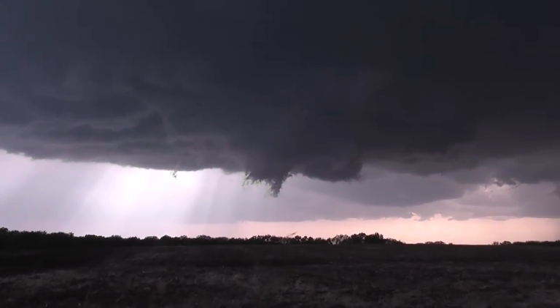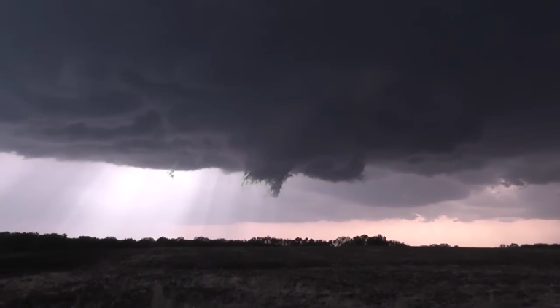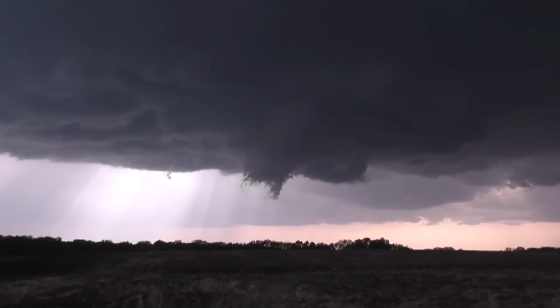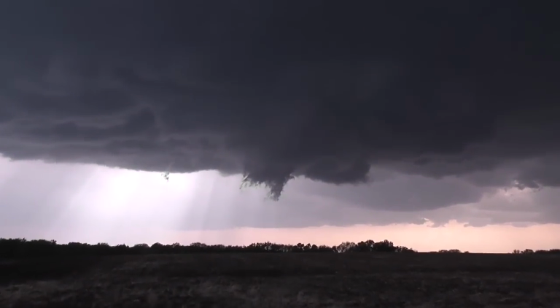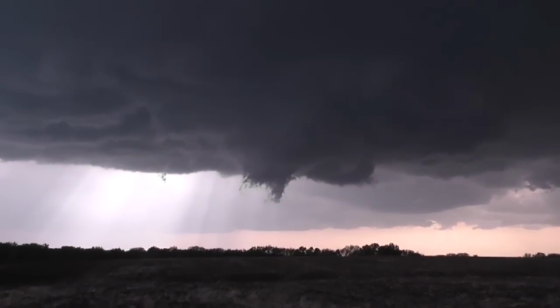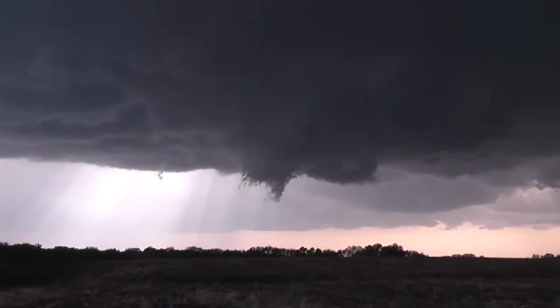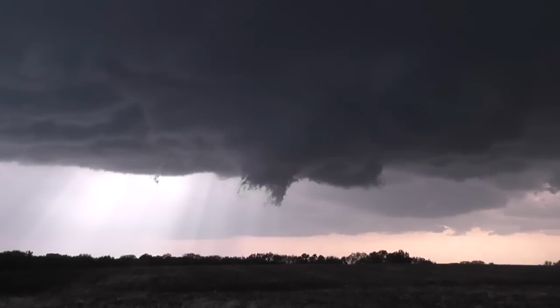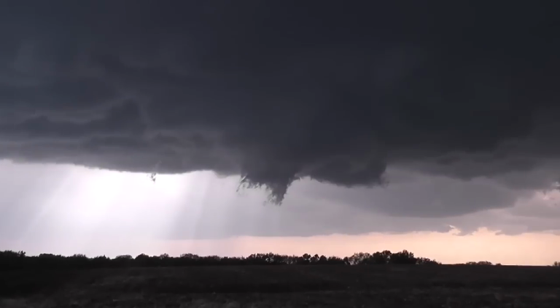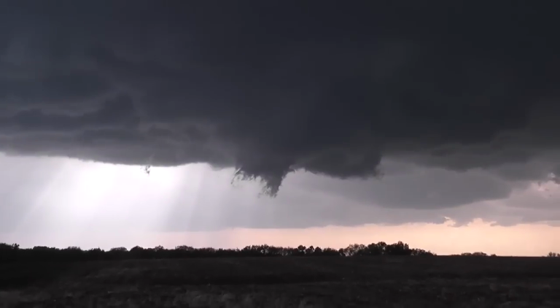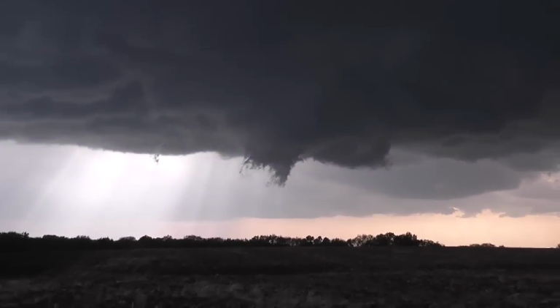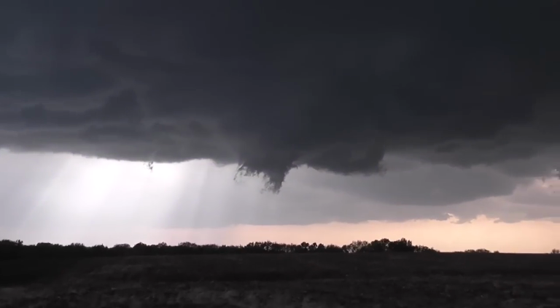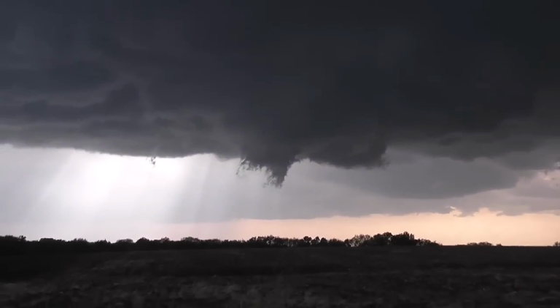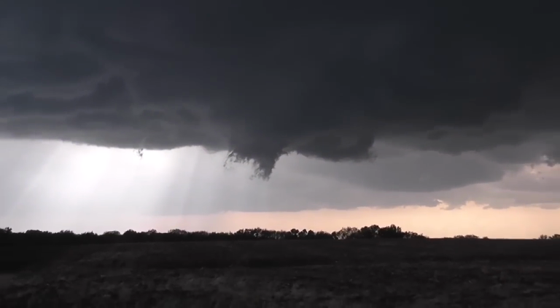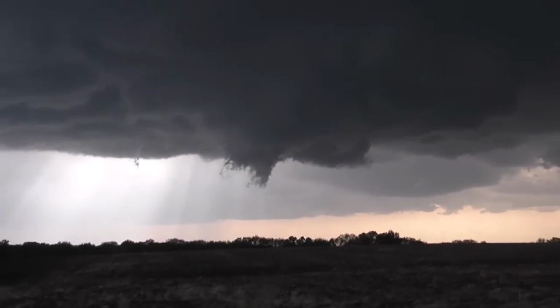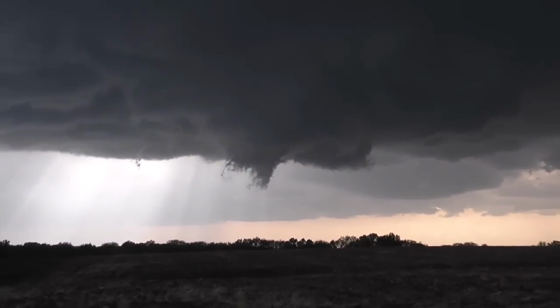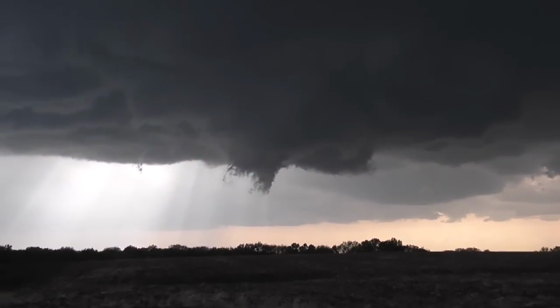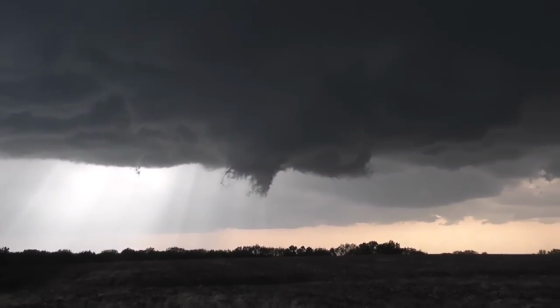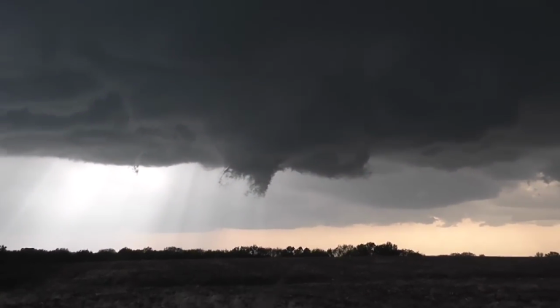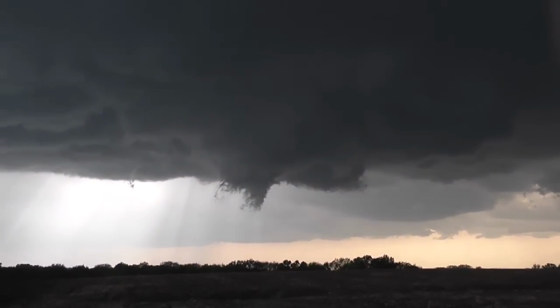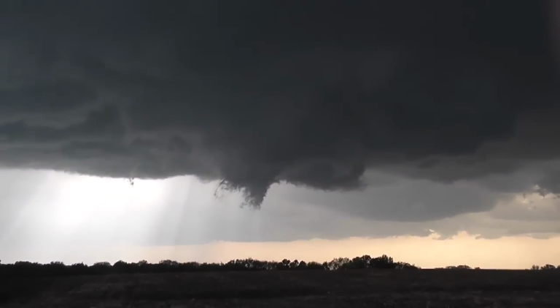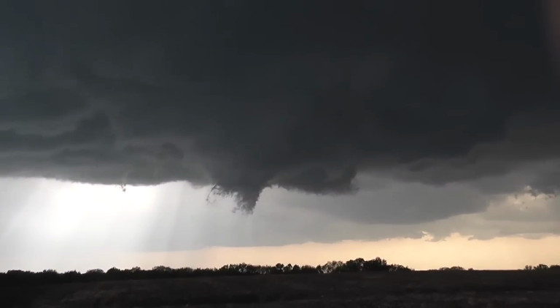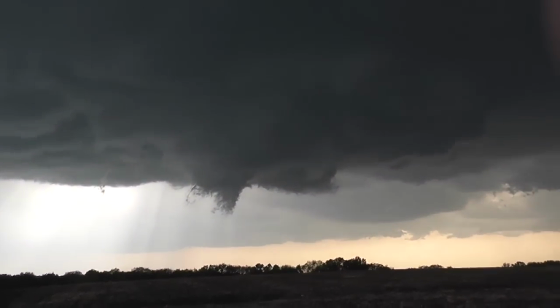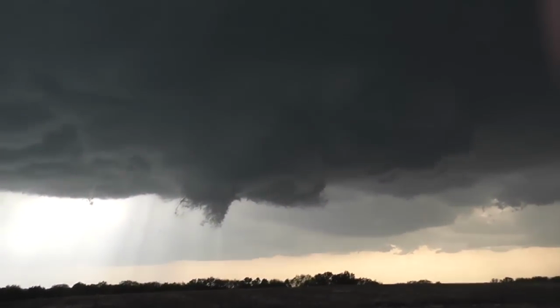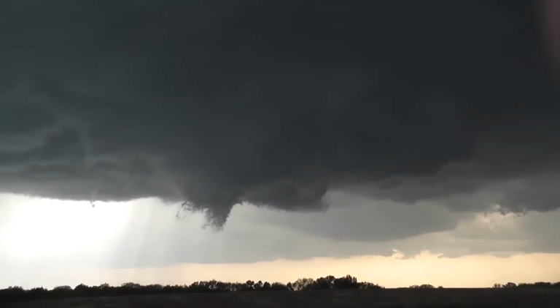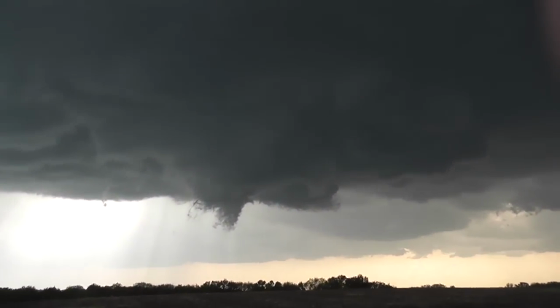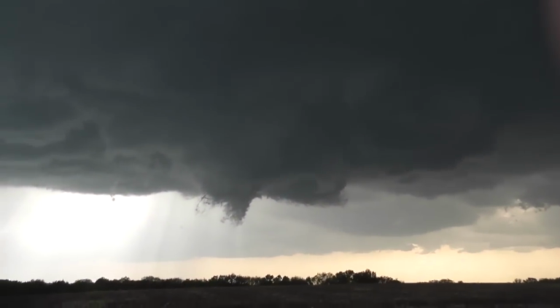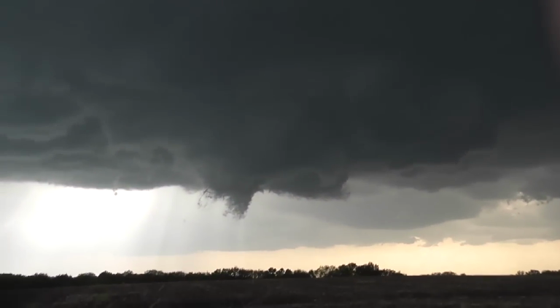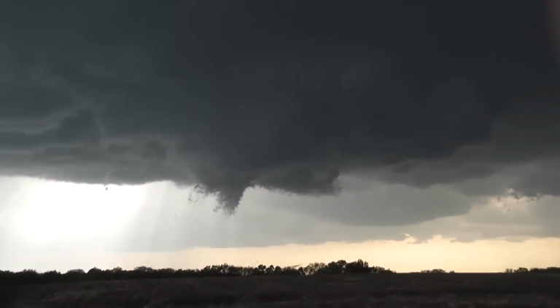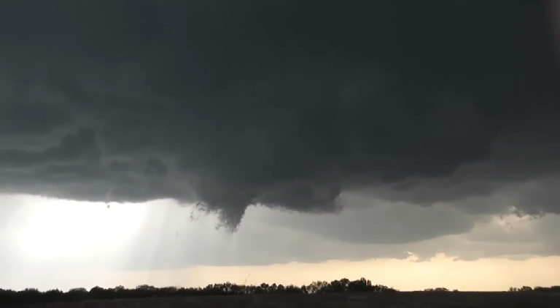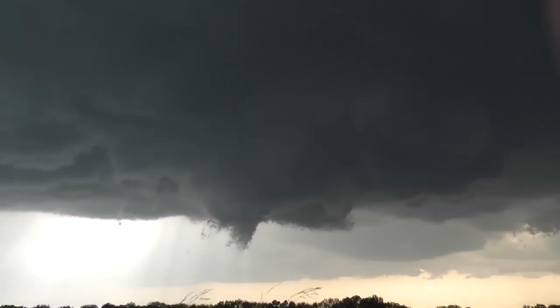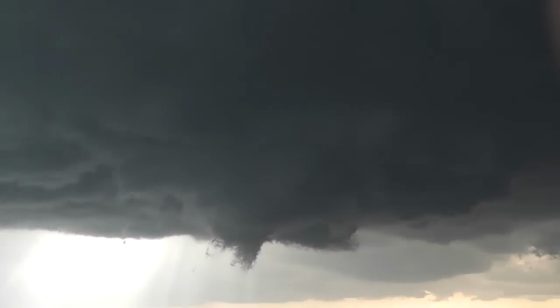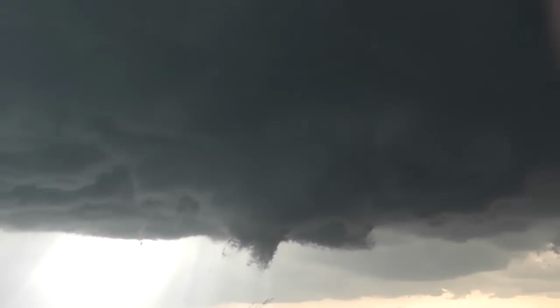Excitement is building up. Look at the rotation. Man, this is just awesome.